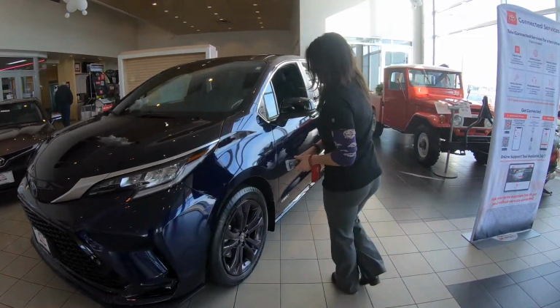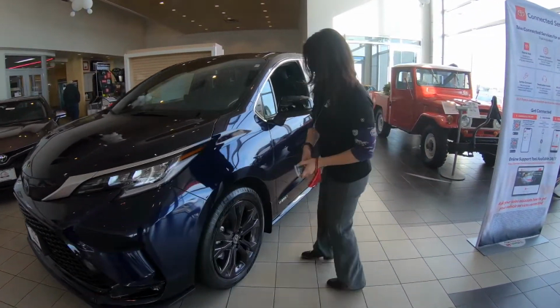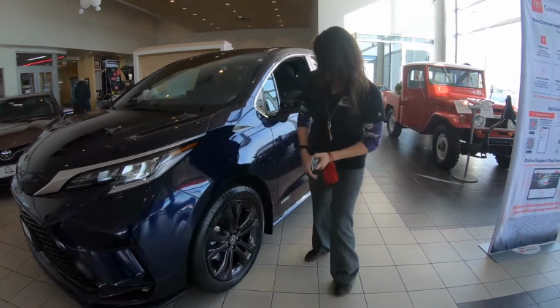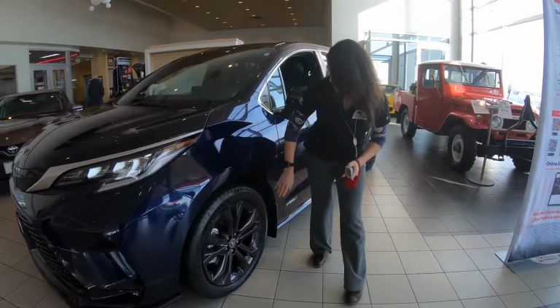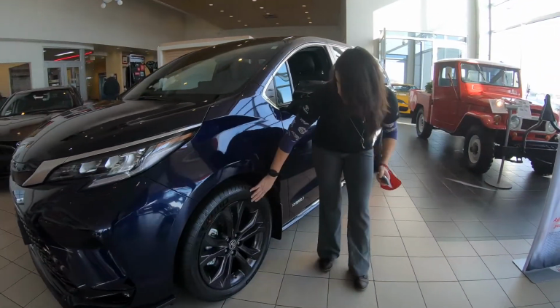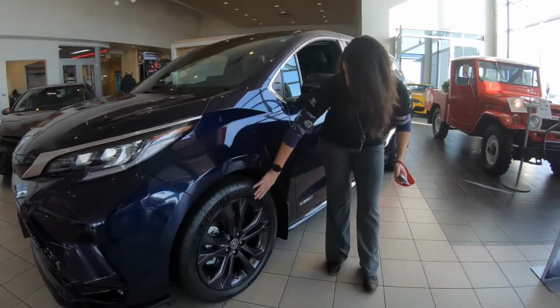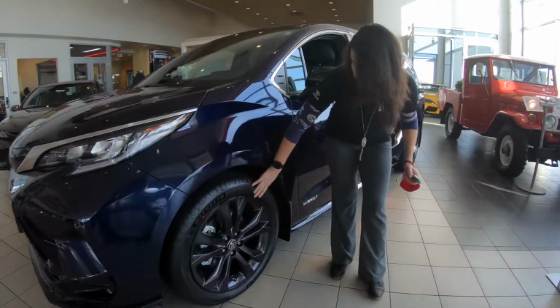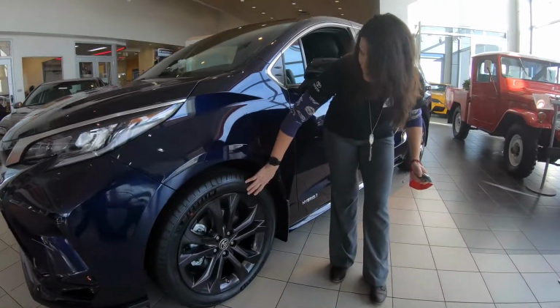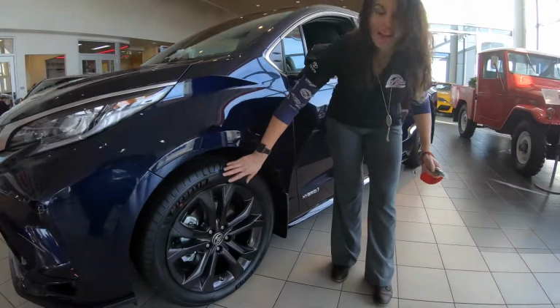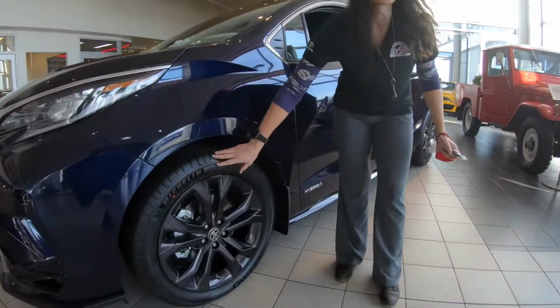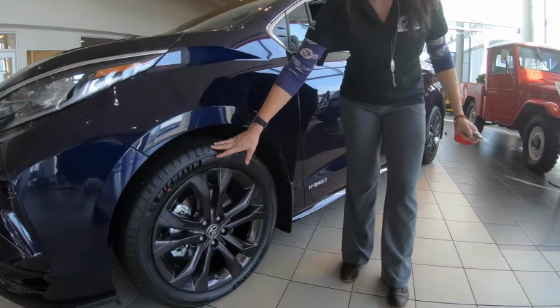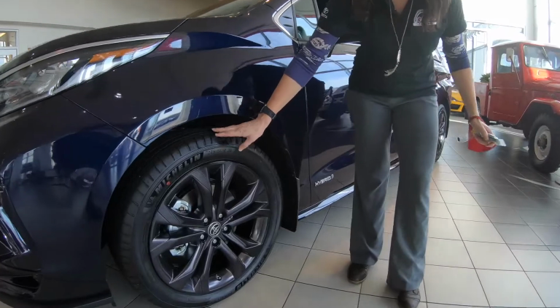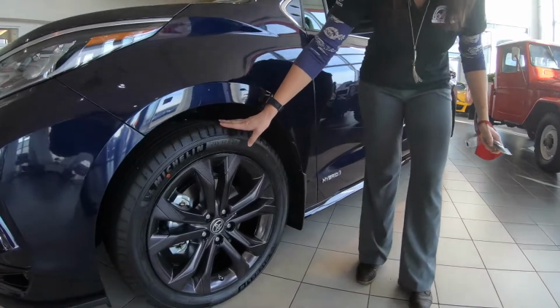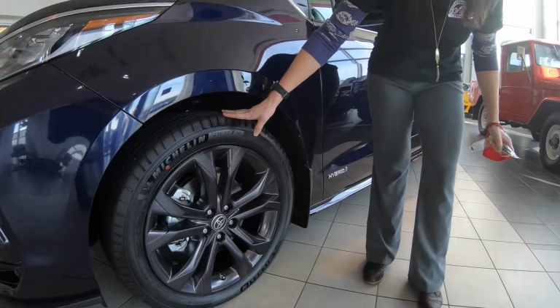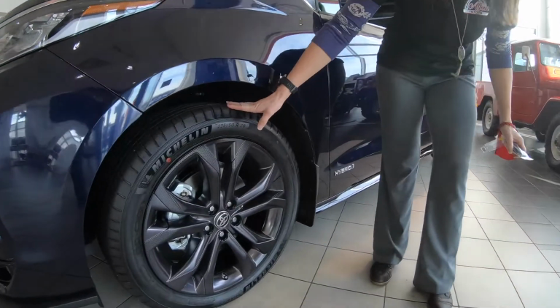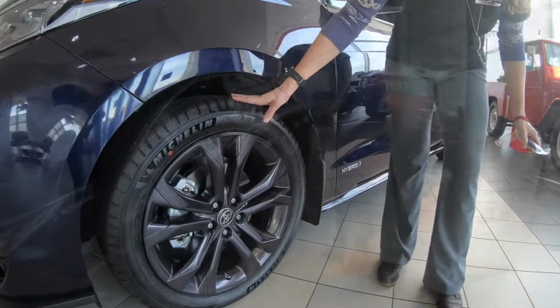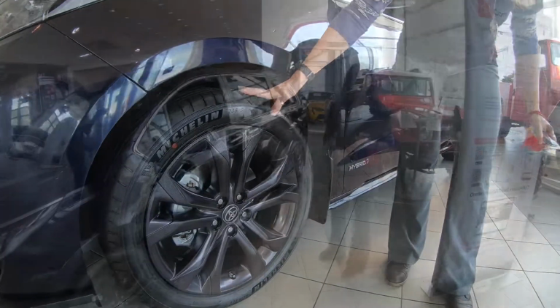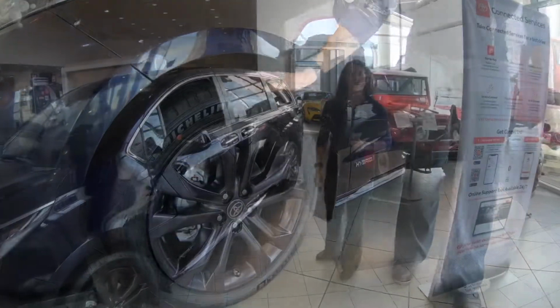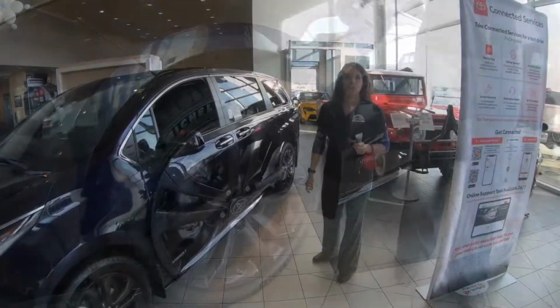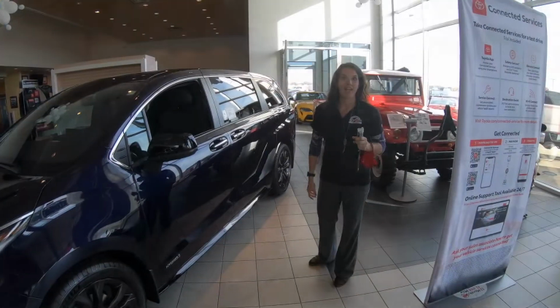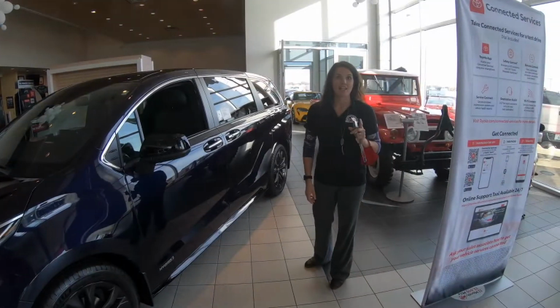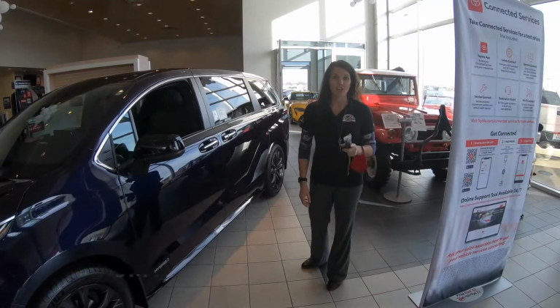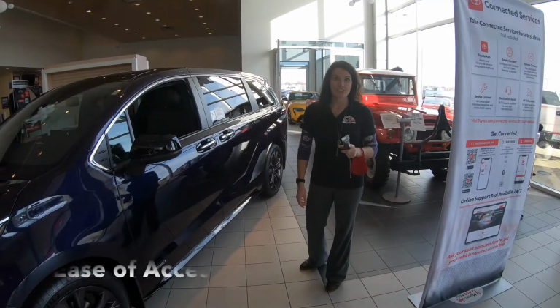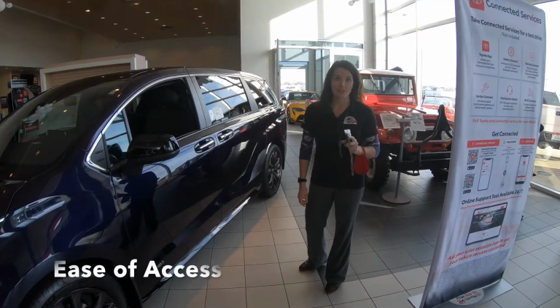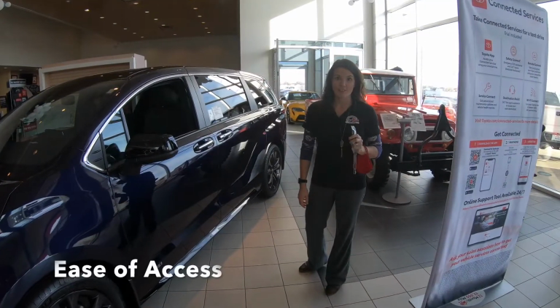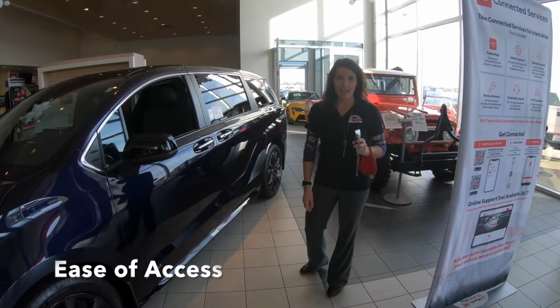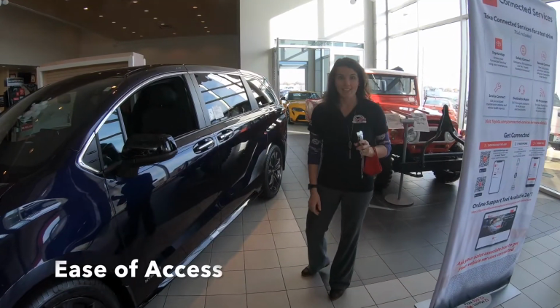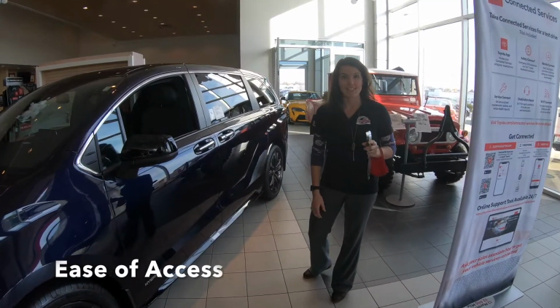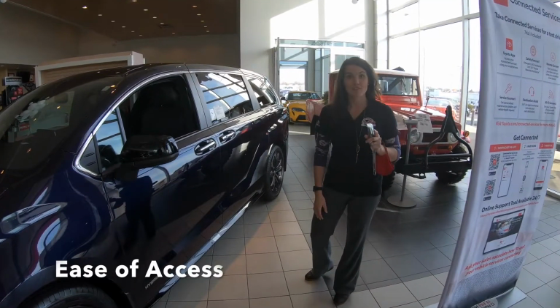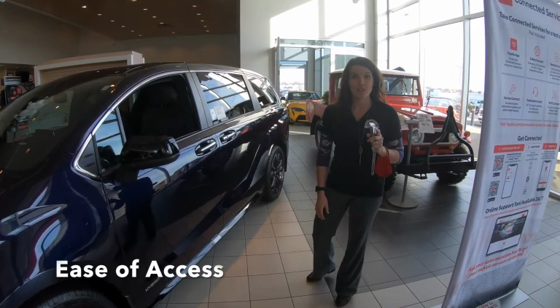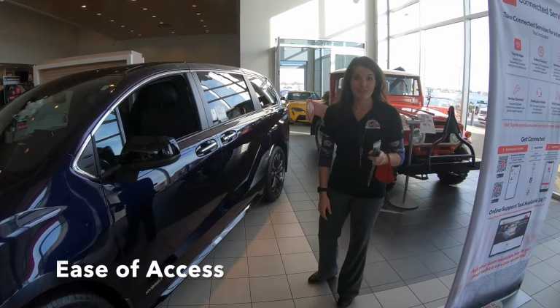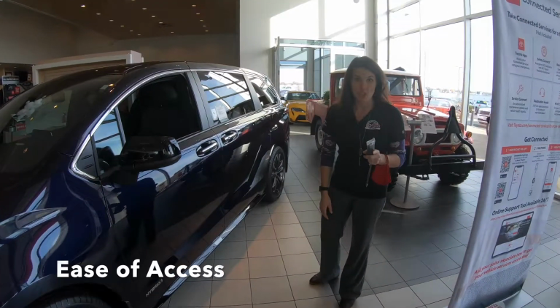When you come over here to the wheels, they're carbon and they're 20-inch as well. They've also added some really convenient features.